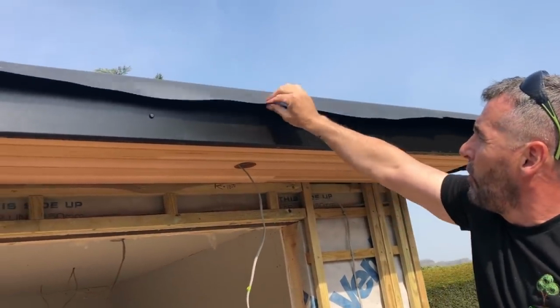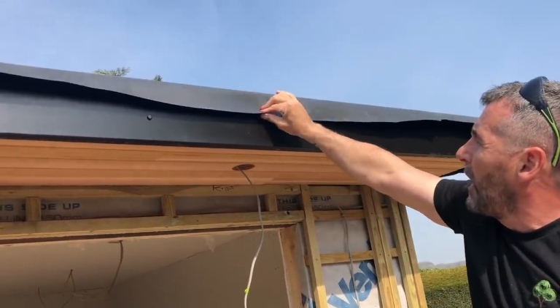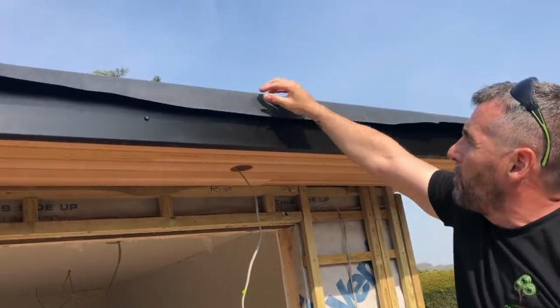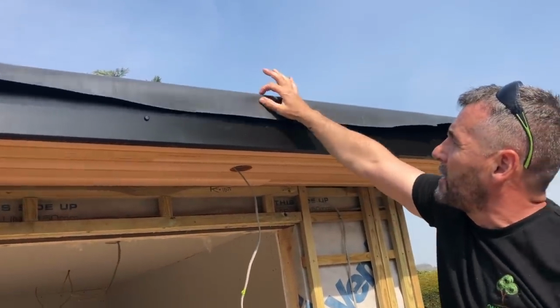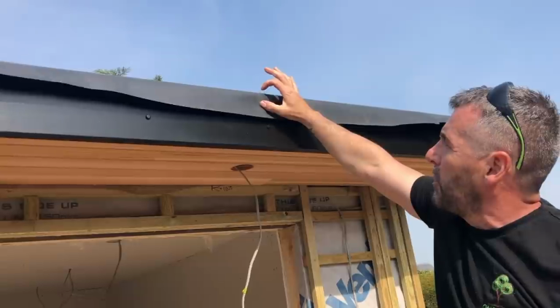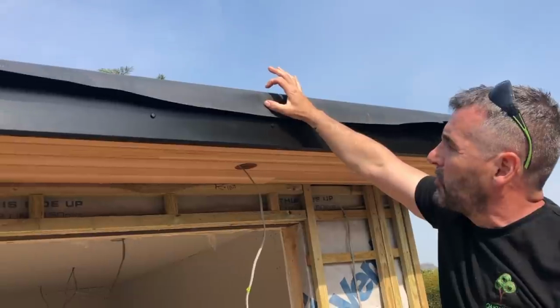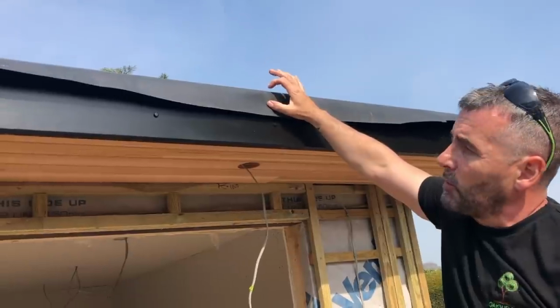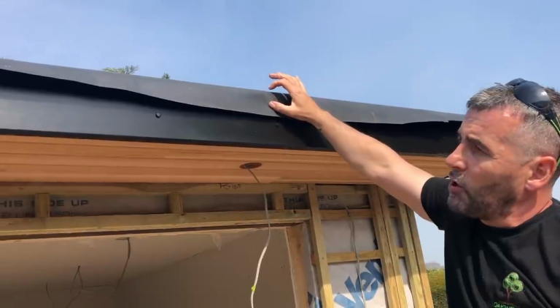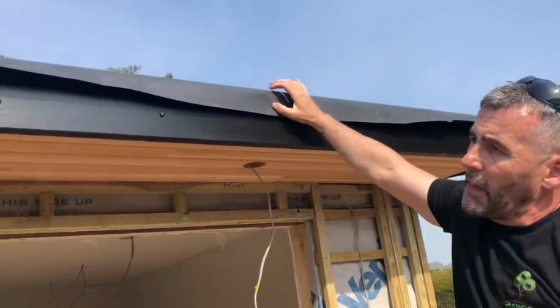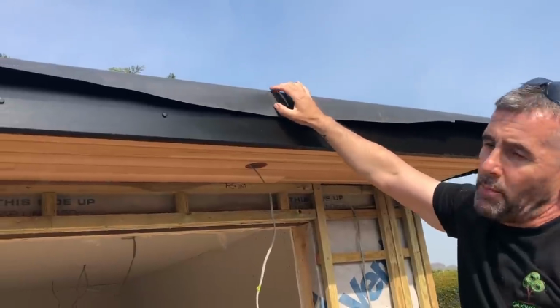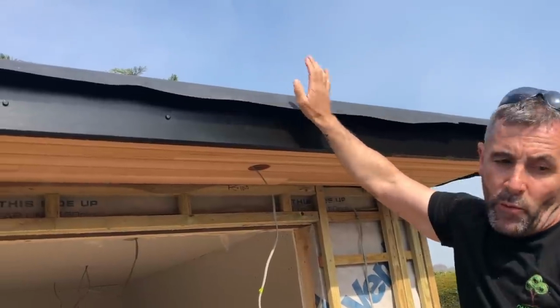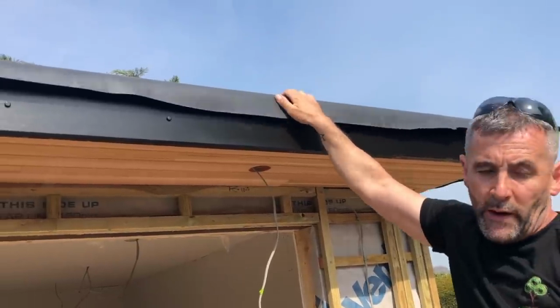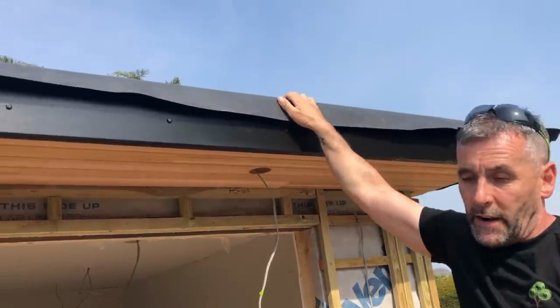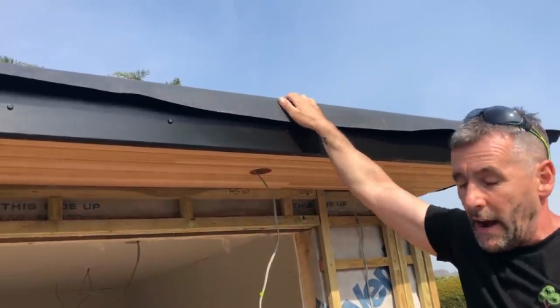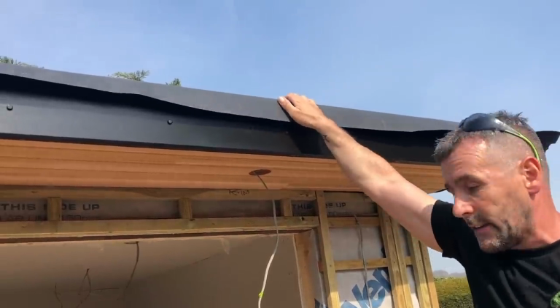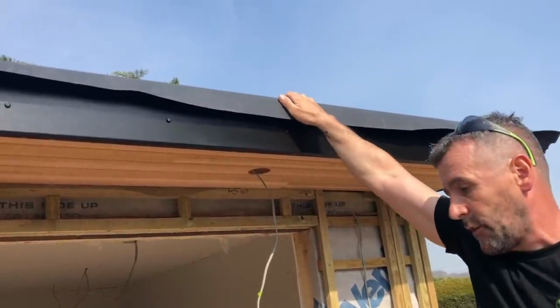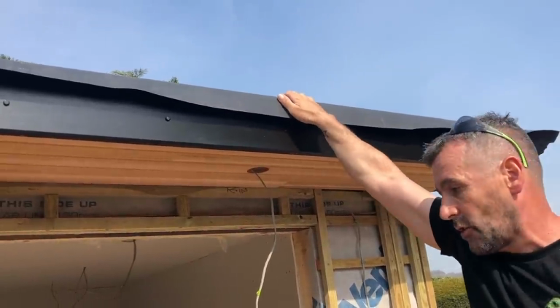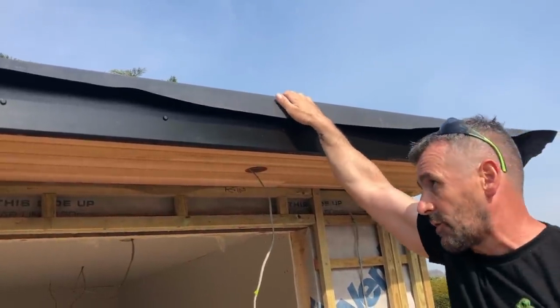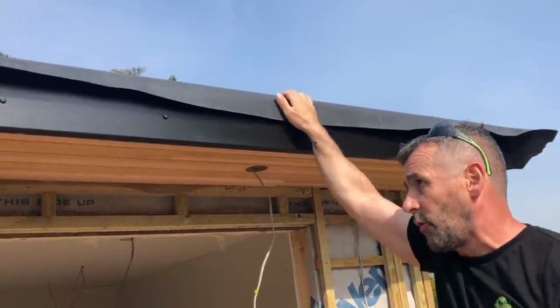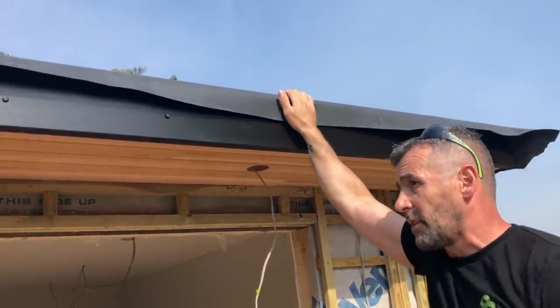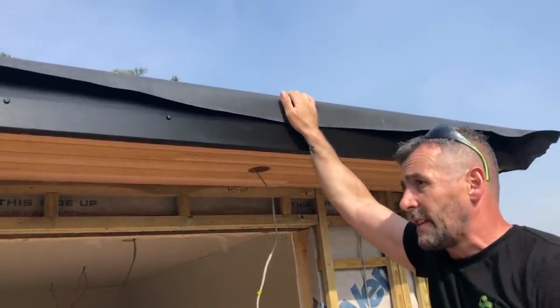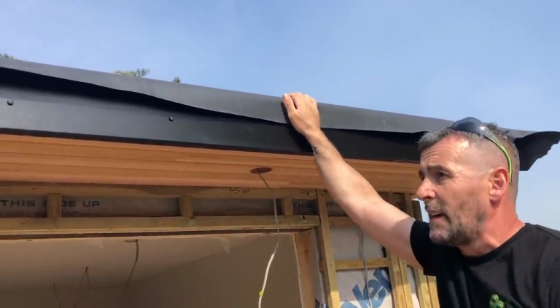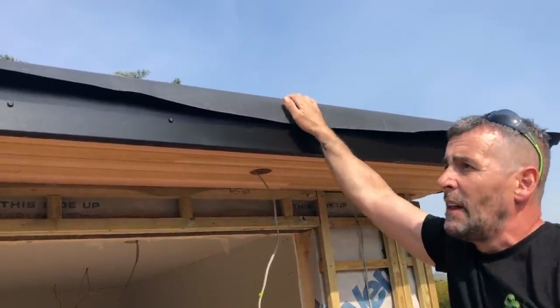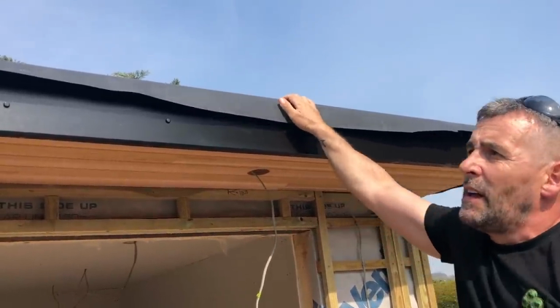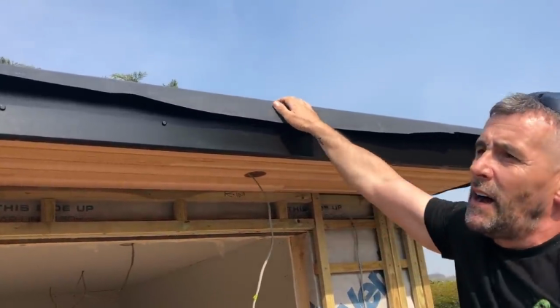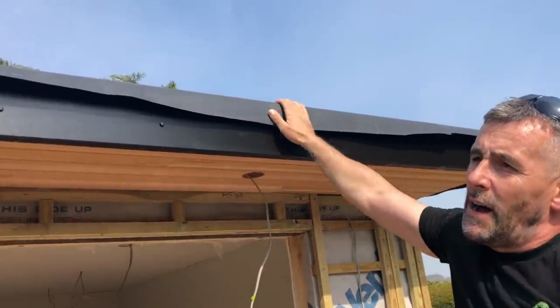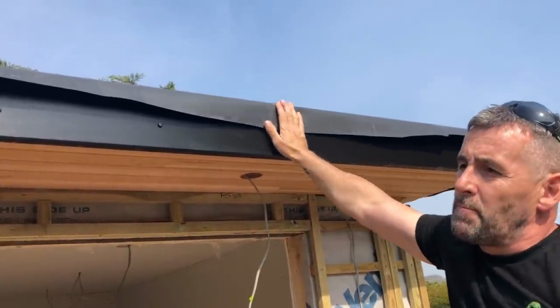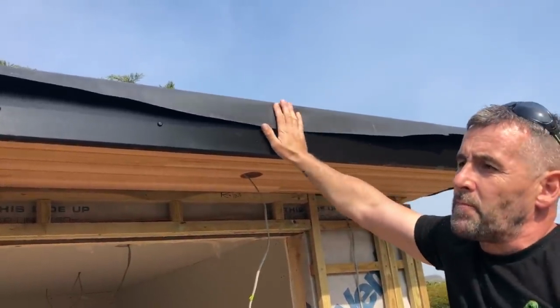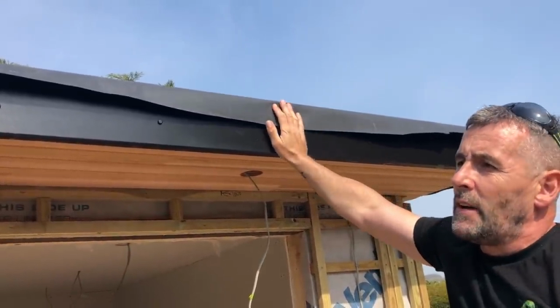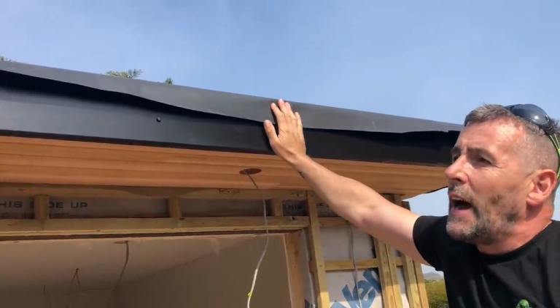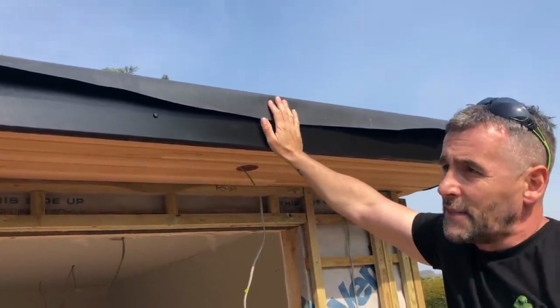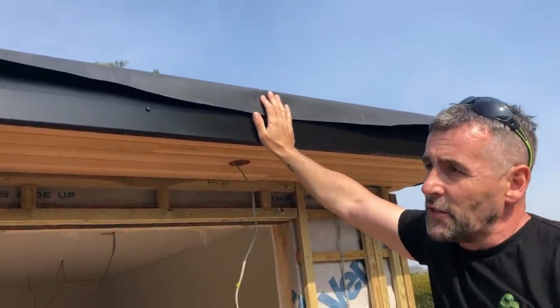What'll happen is the P trim will go over there. We're fitting an artificial grass roof onto this.